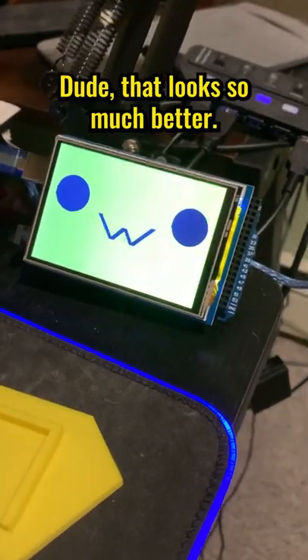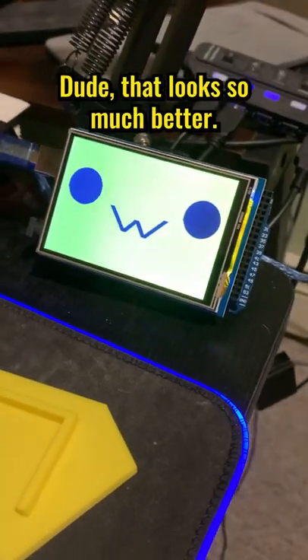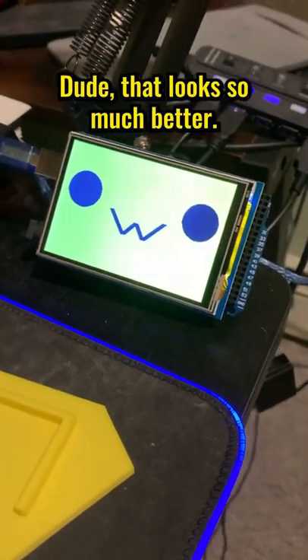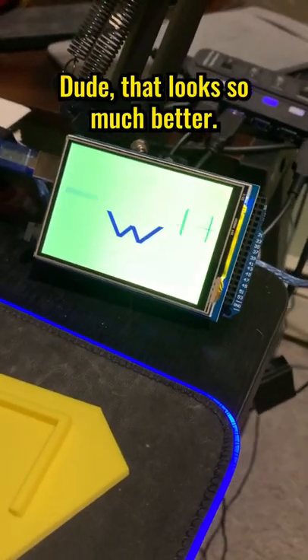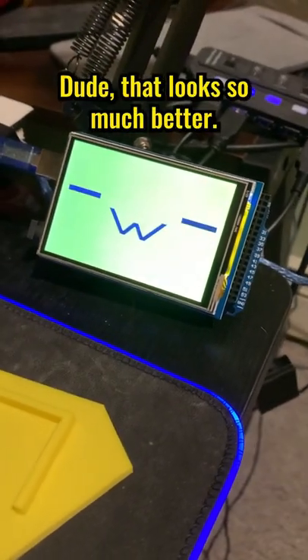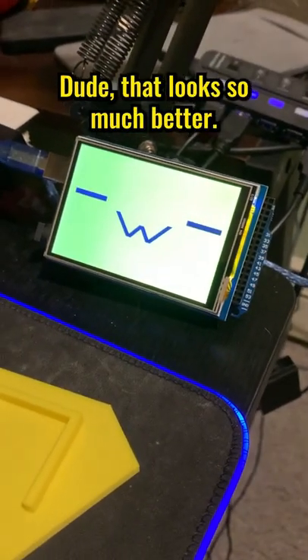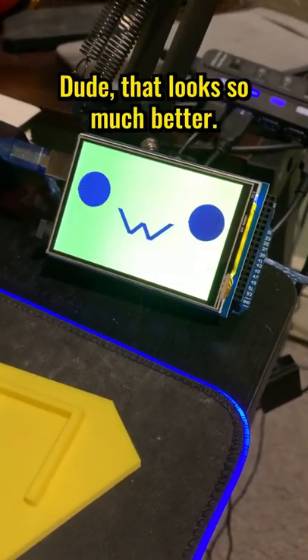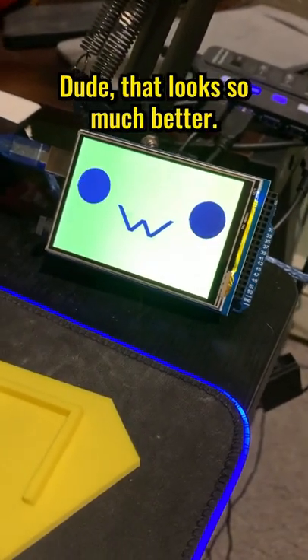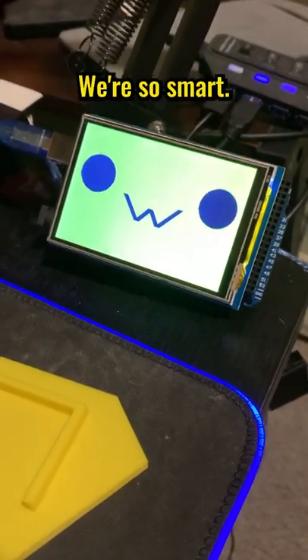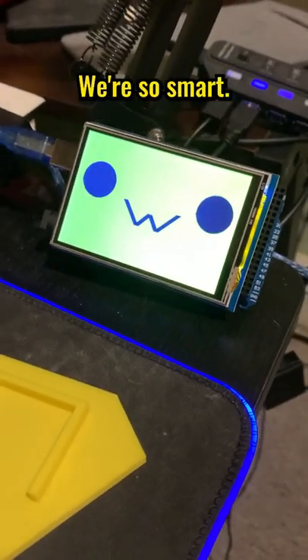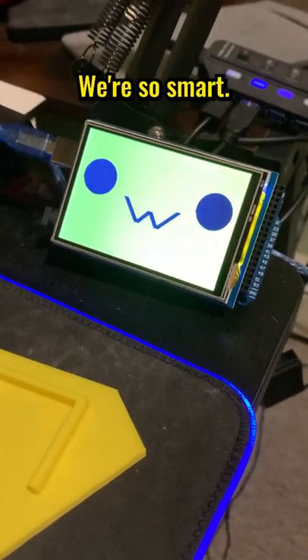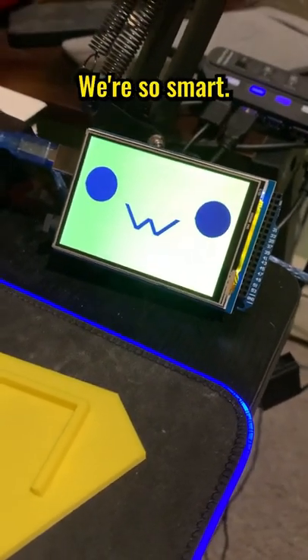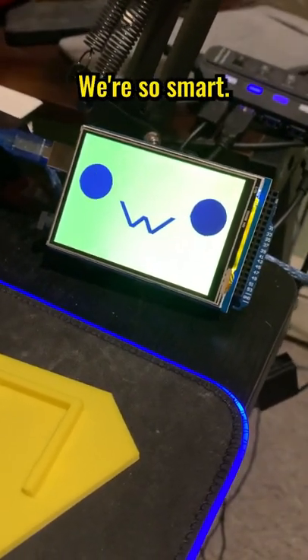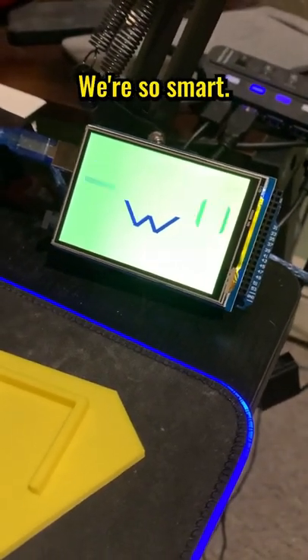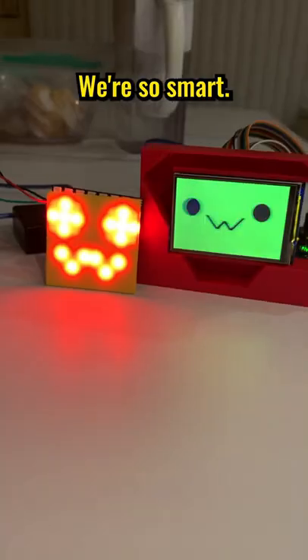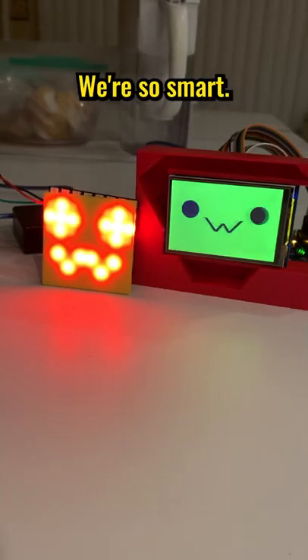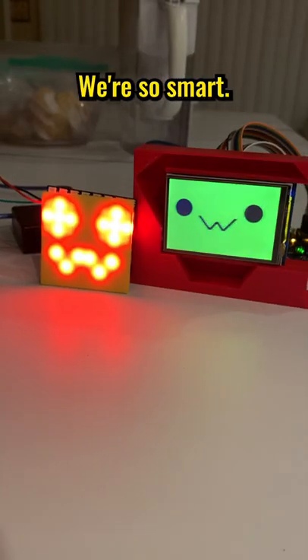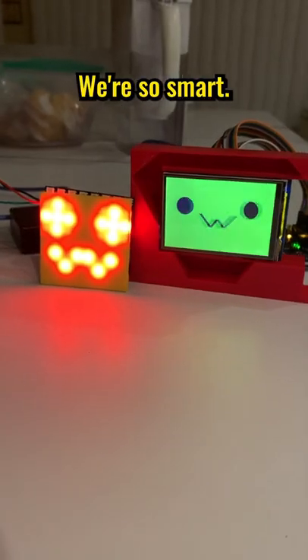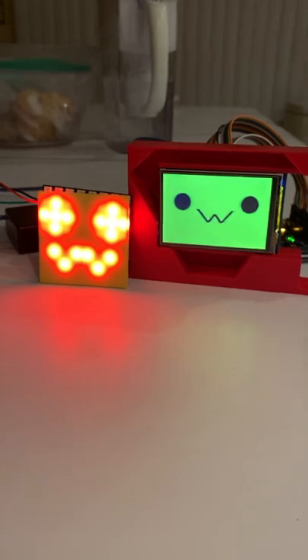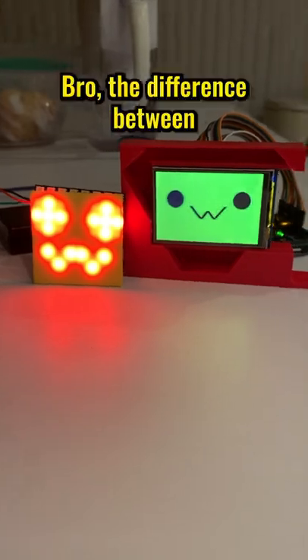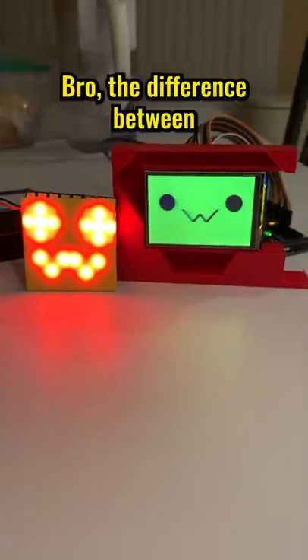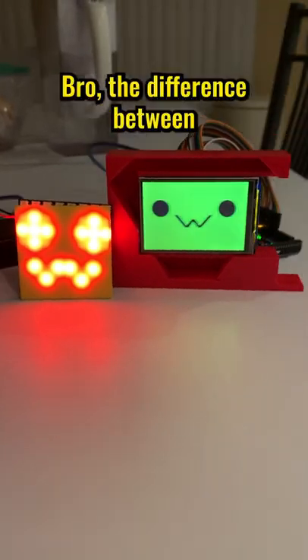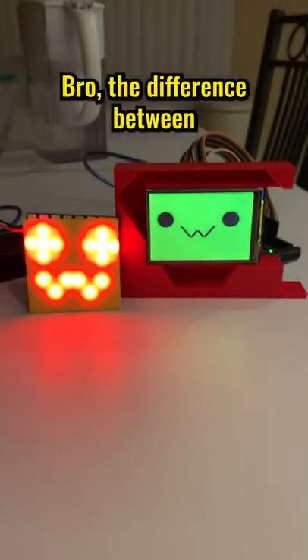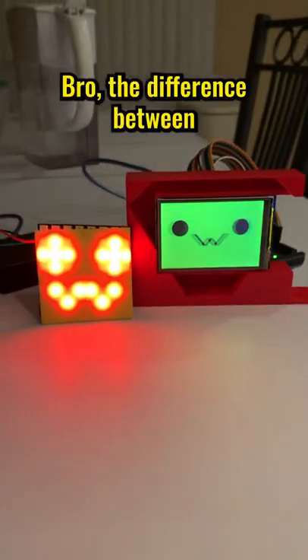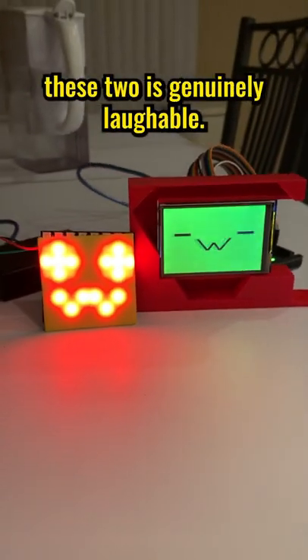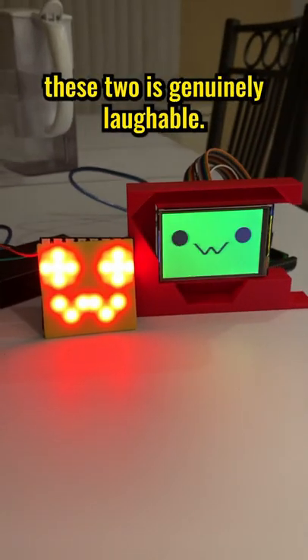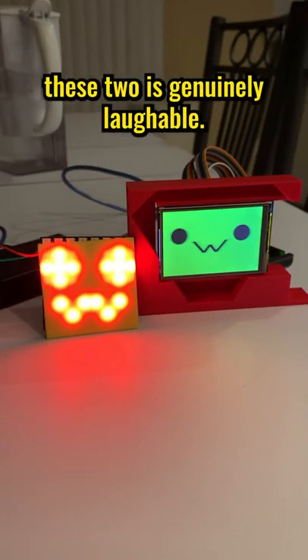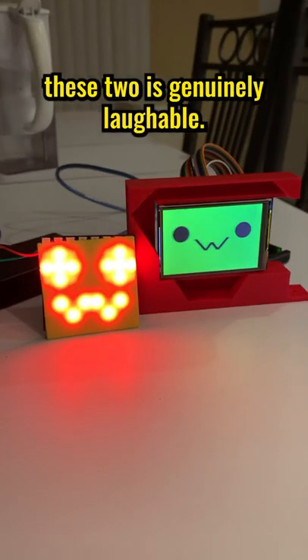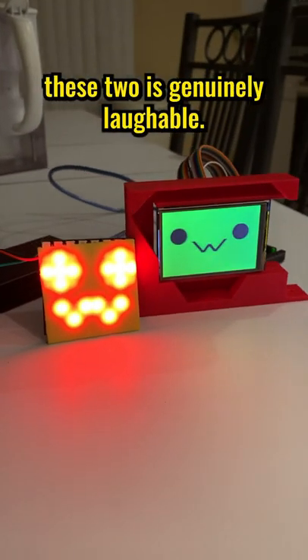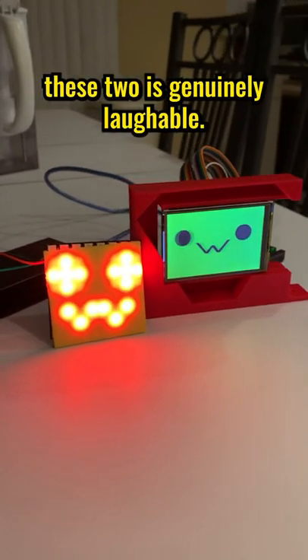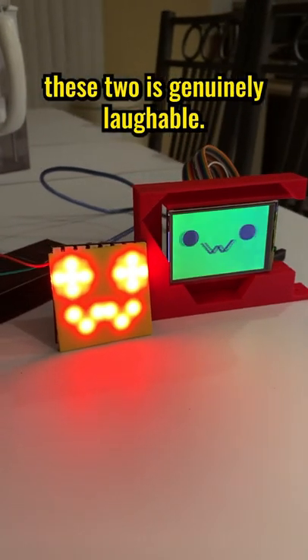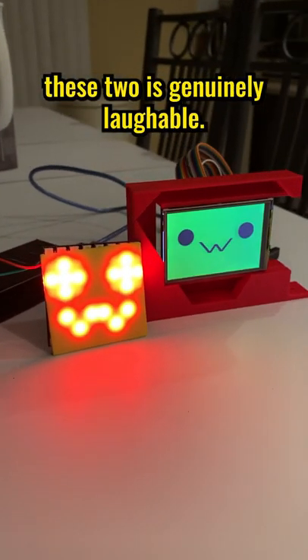That looks so much better. We're so smart. The difference between these two is genuinely laughable.